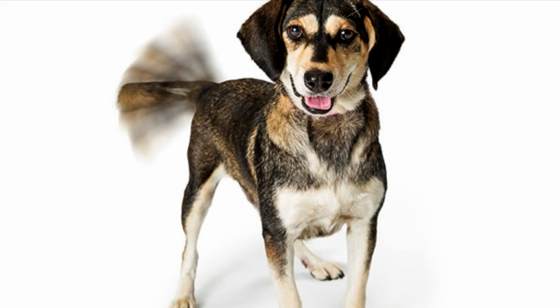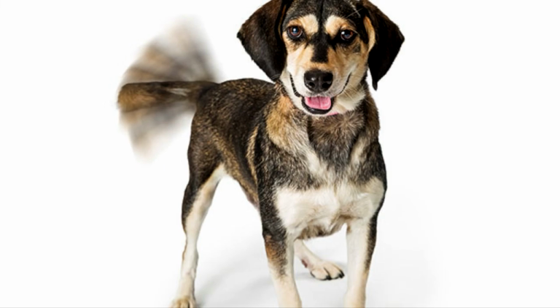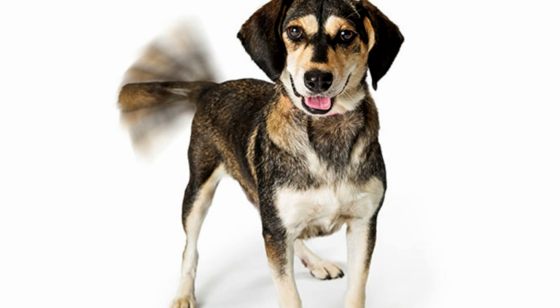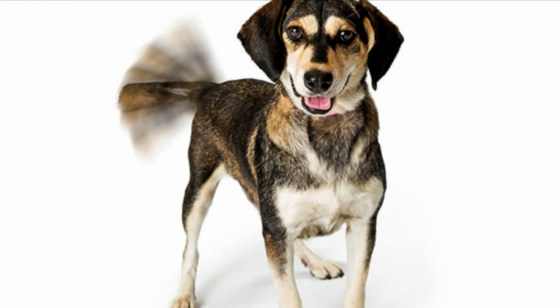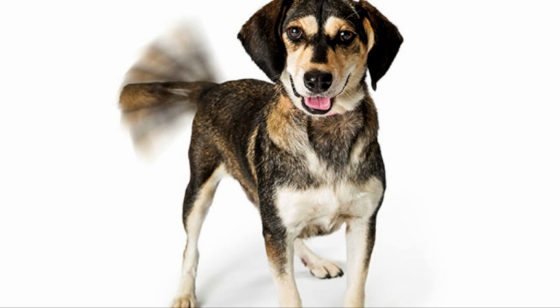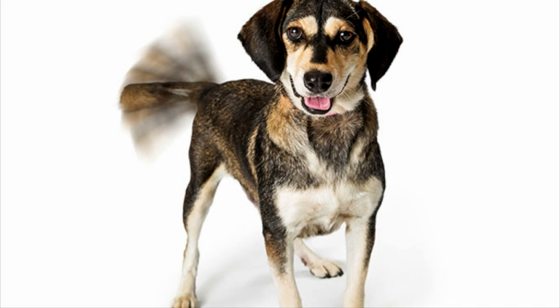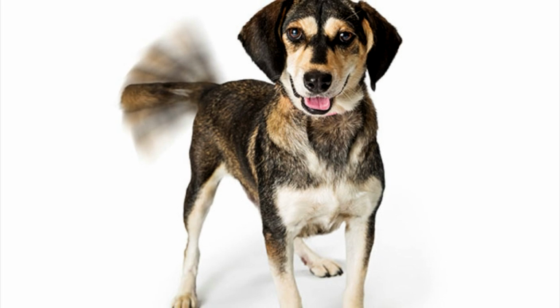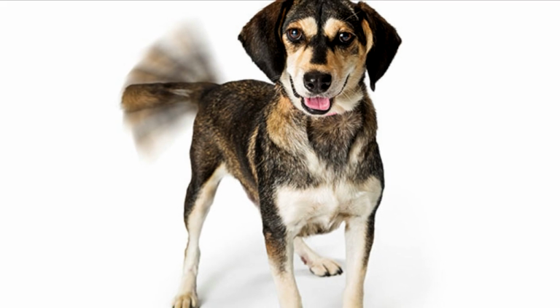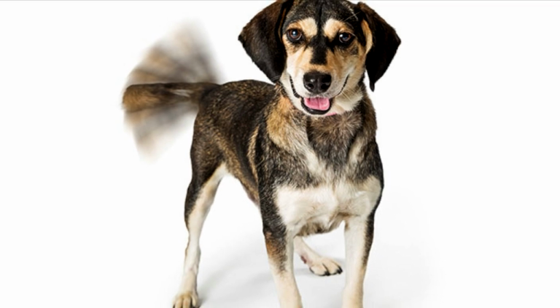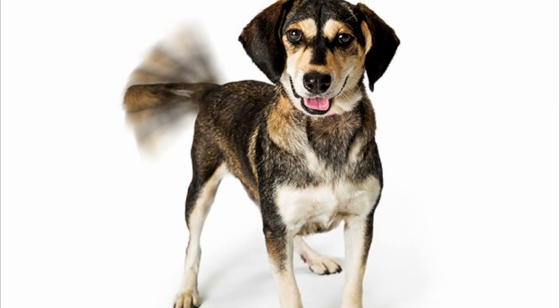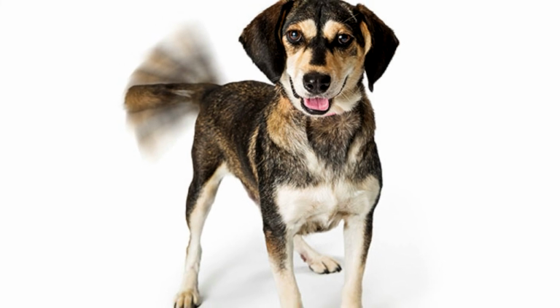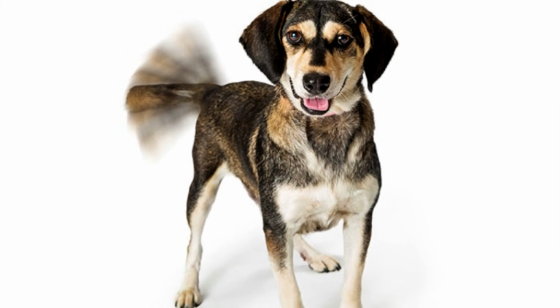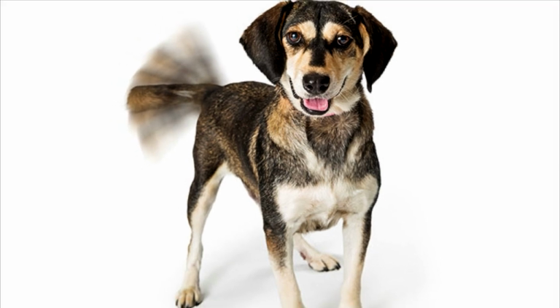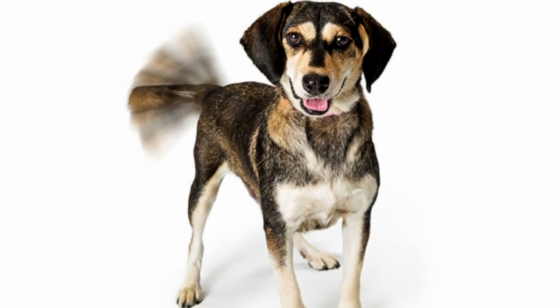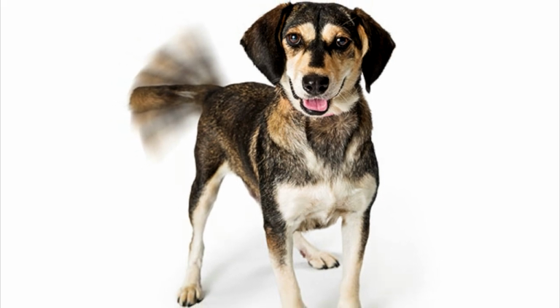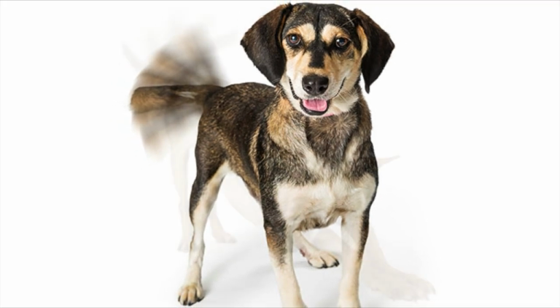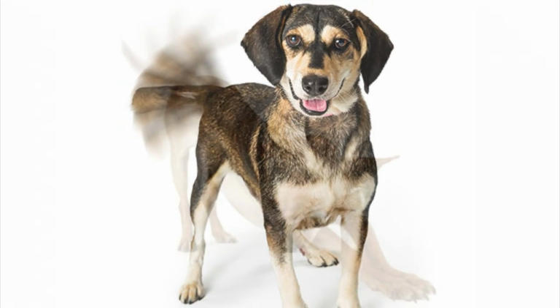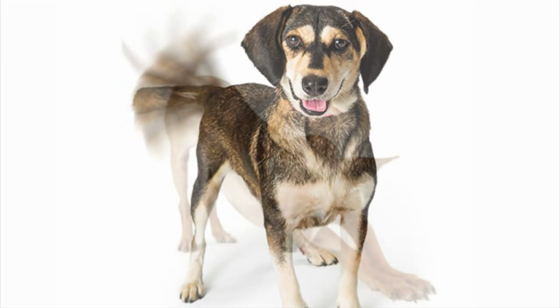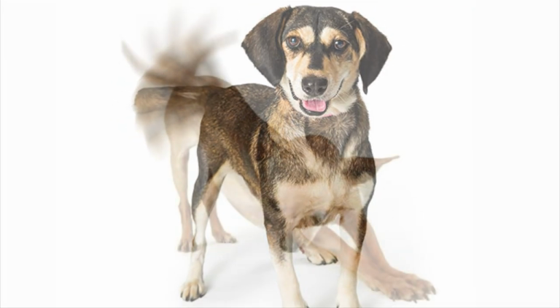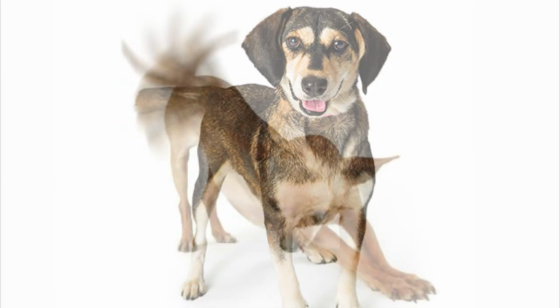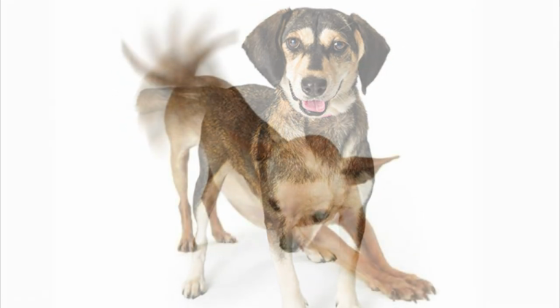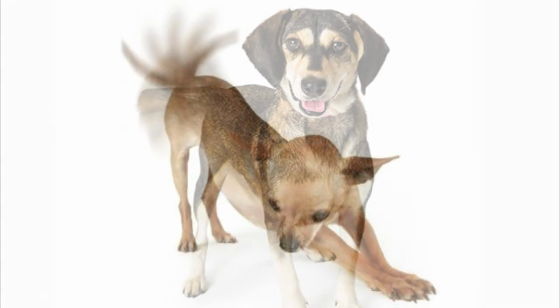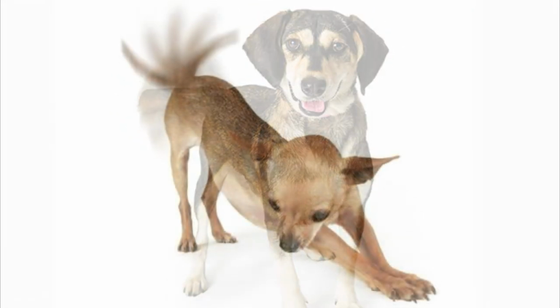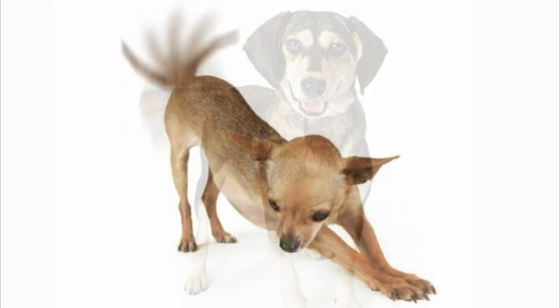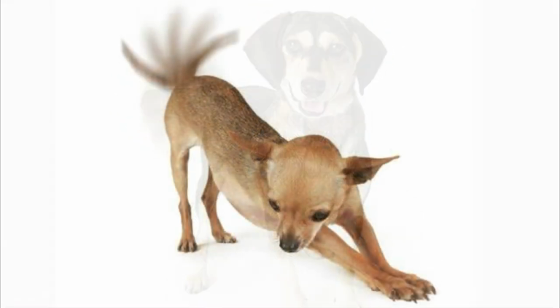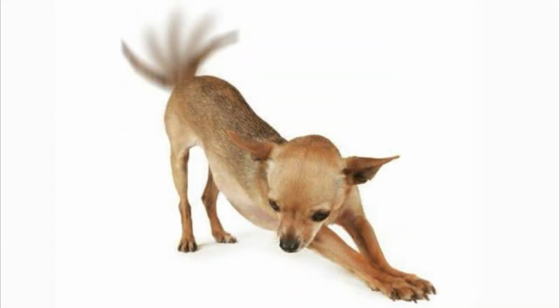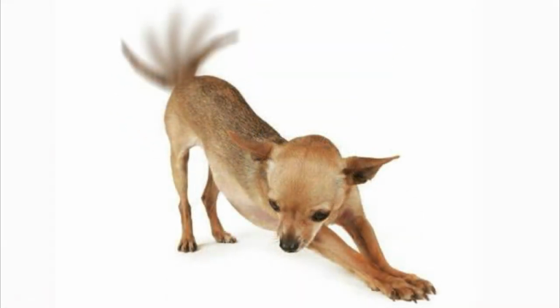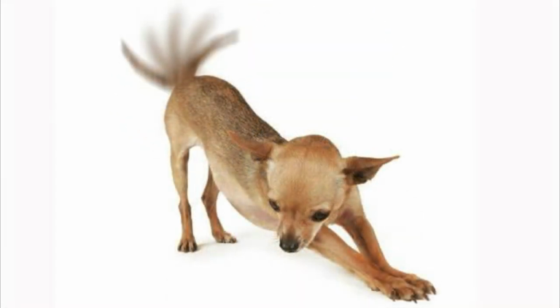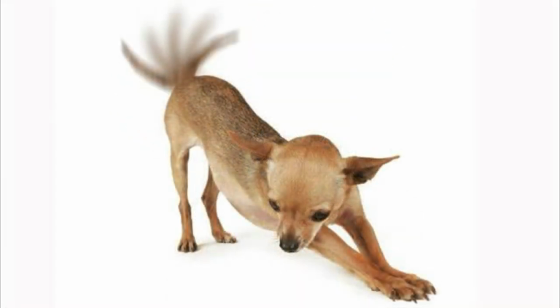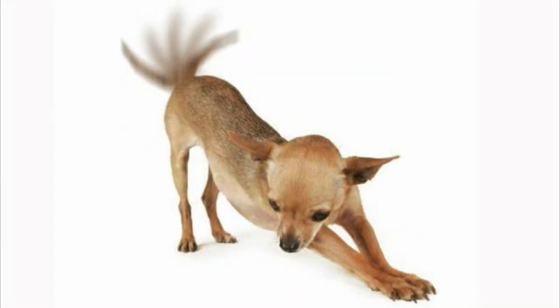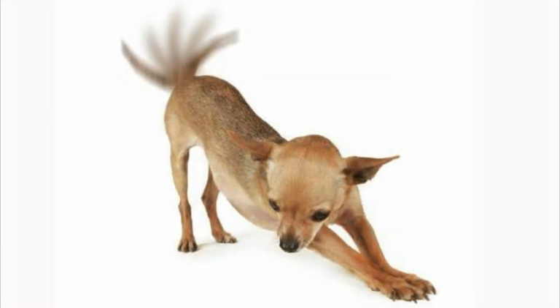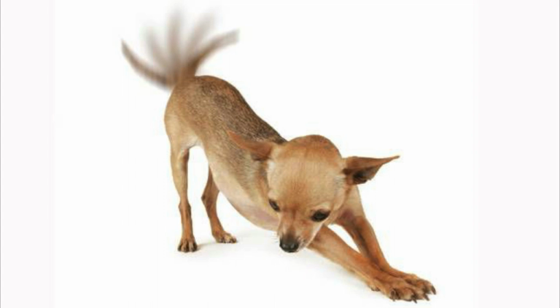Every time your dog moves their tail, it acts like a fan and spreads their natural scent around them.